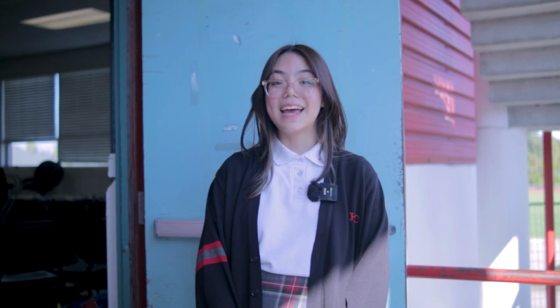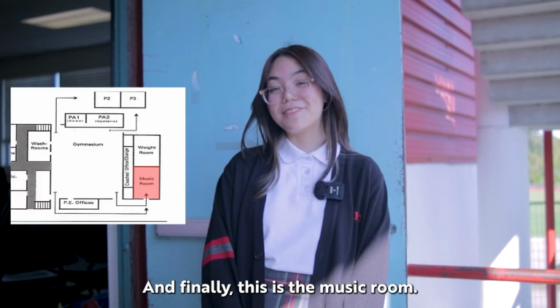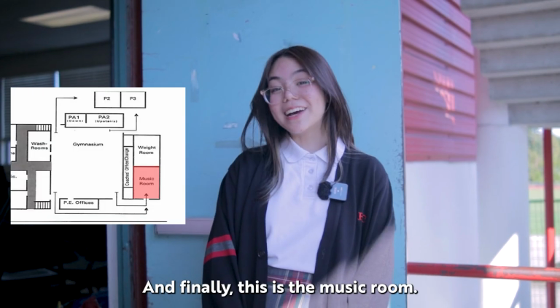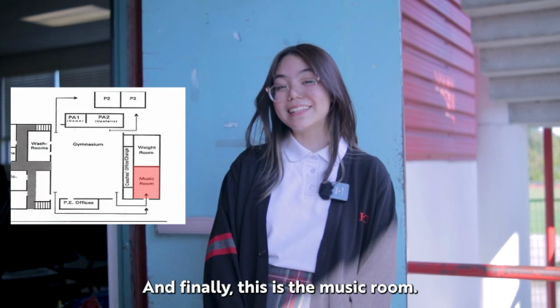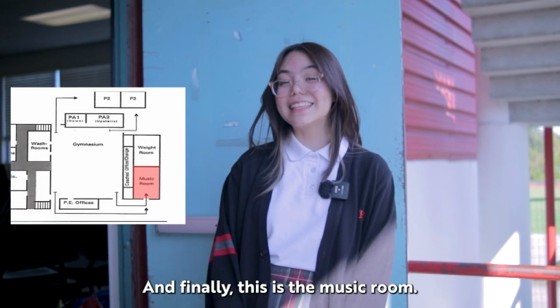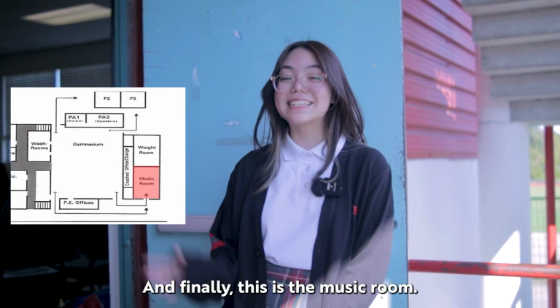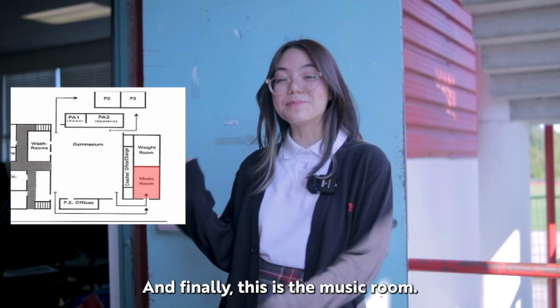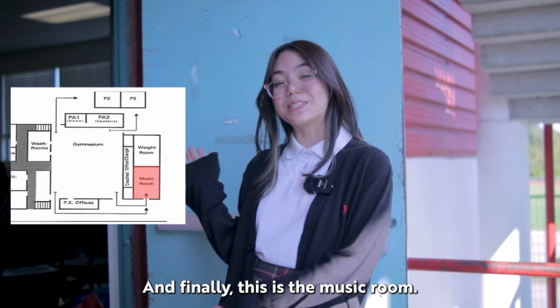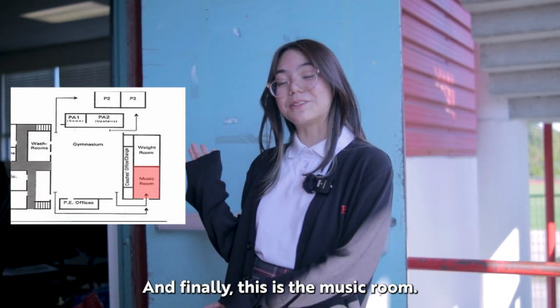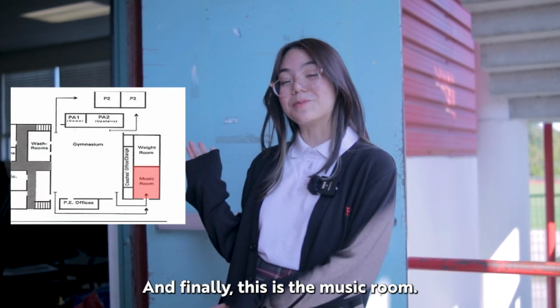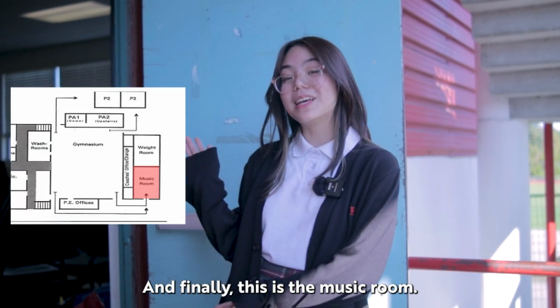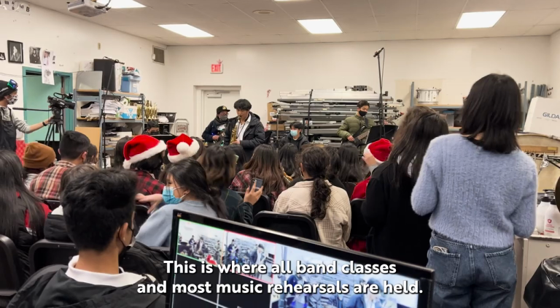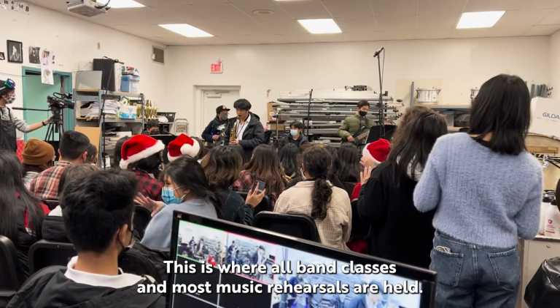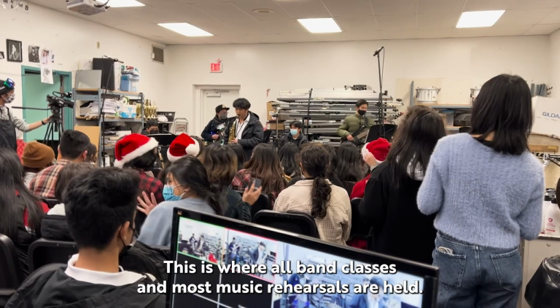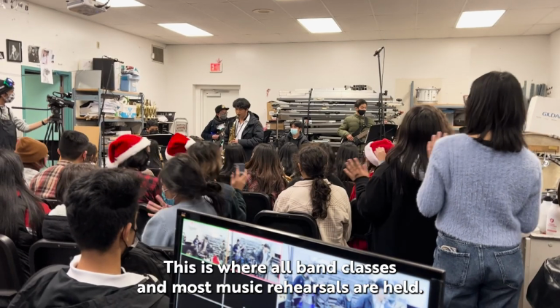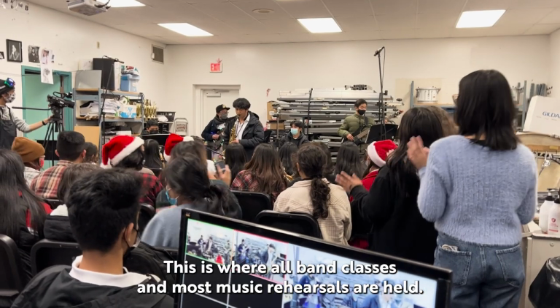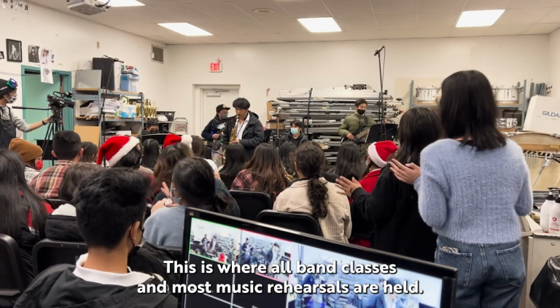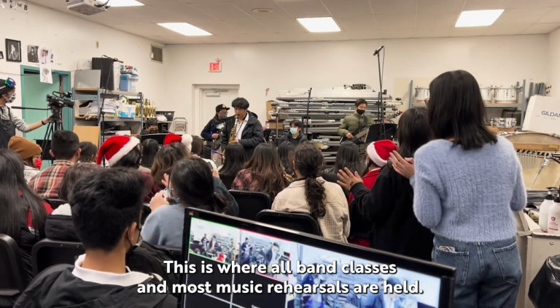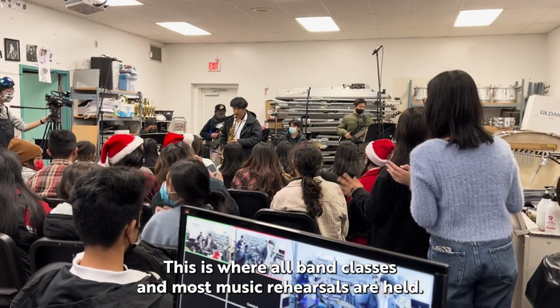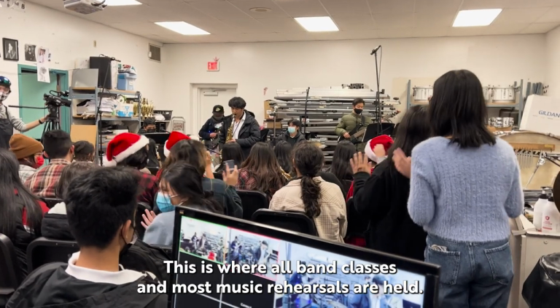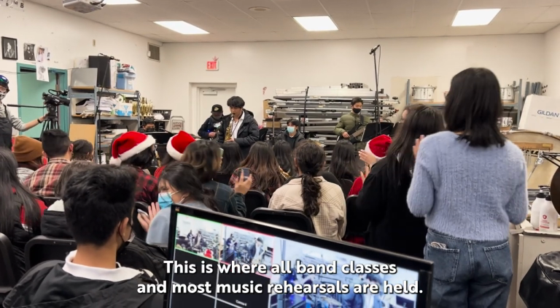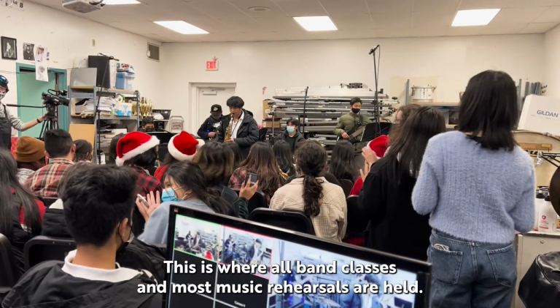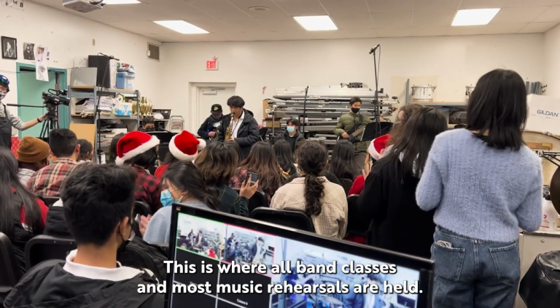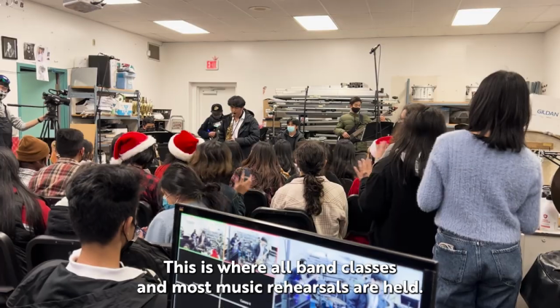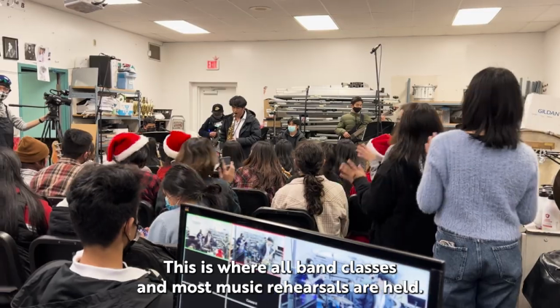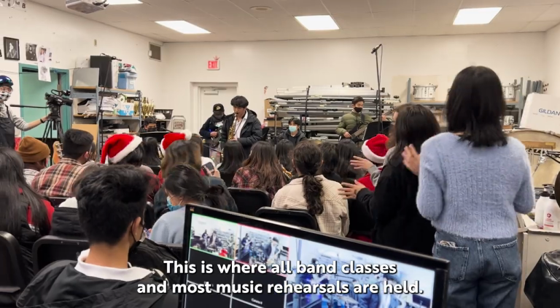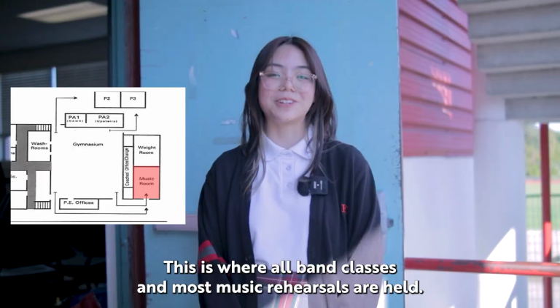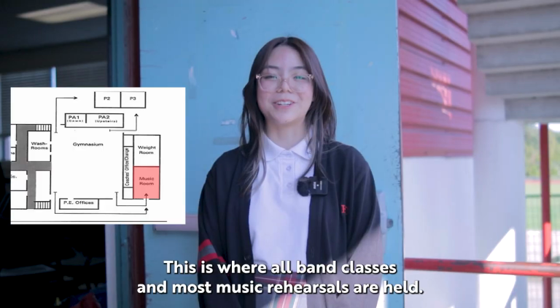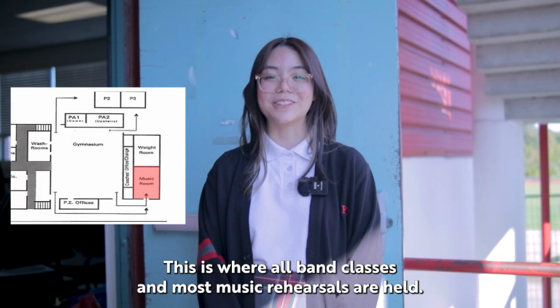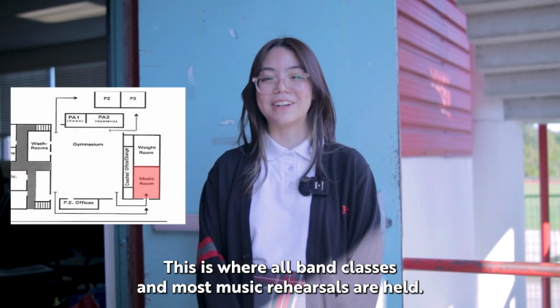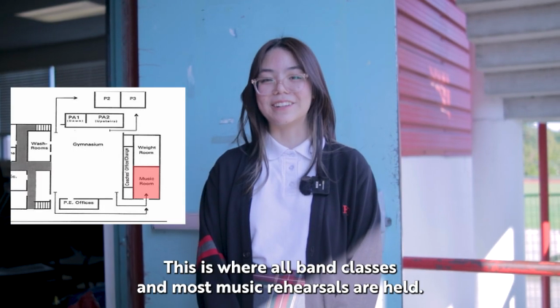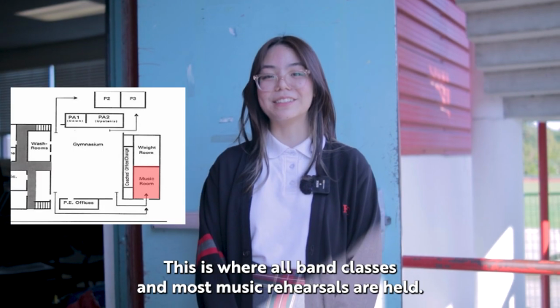And finally this is the music room. This is where all band classes and most music rehearsals are held.